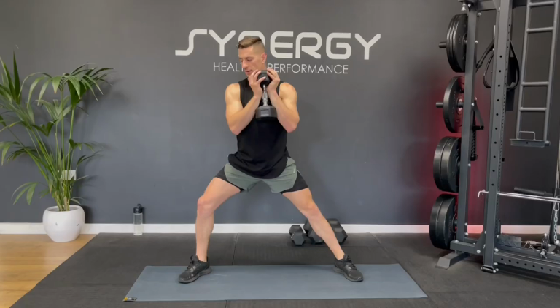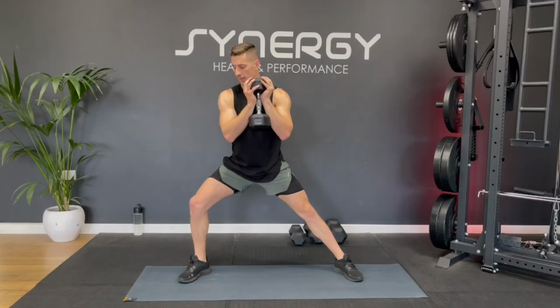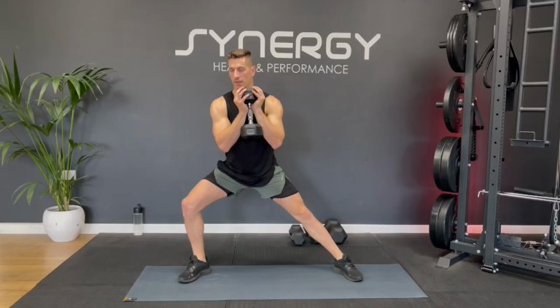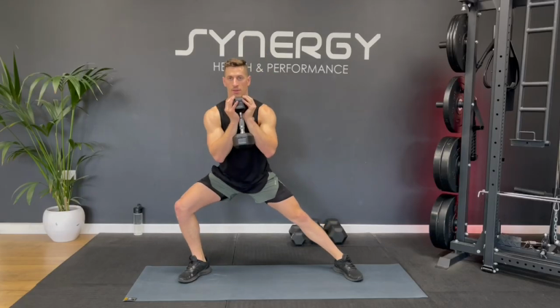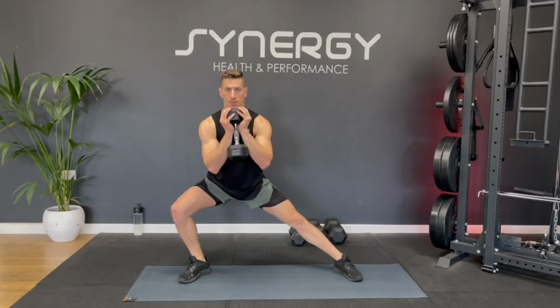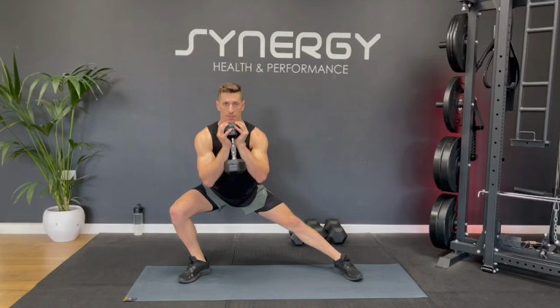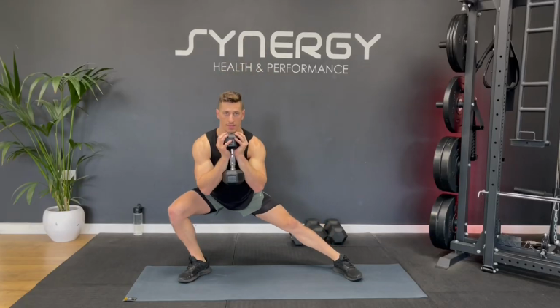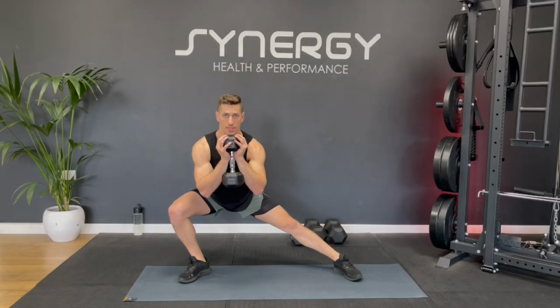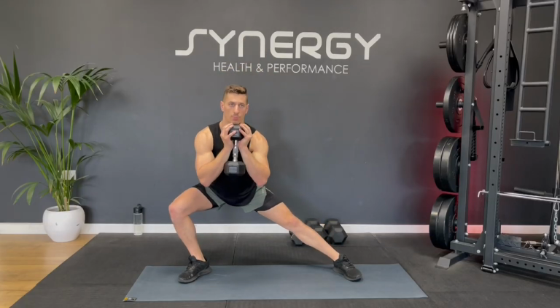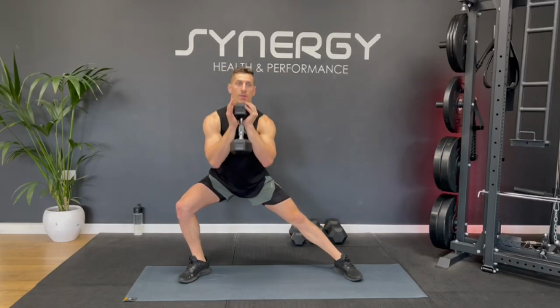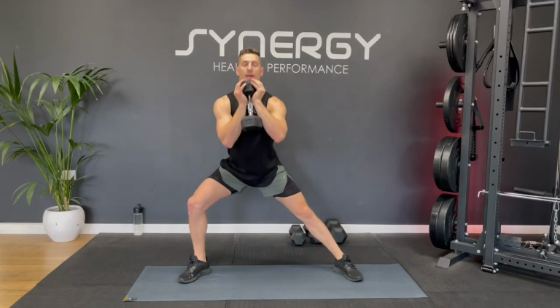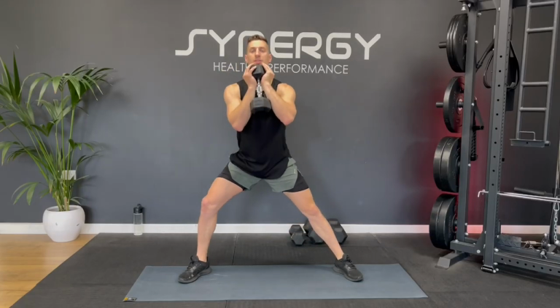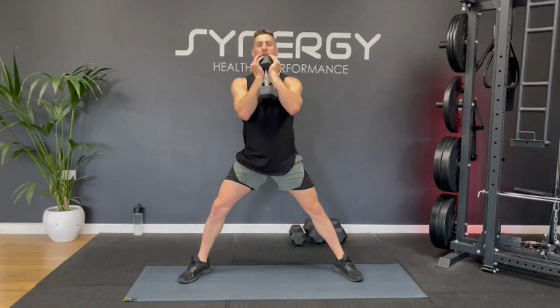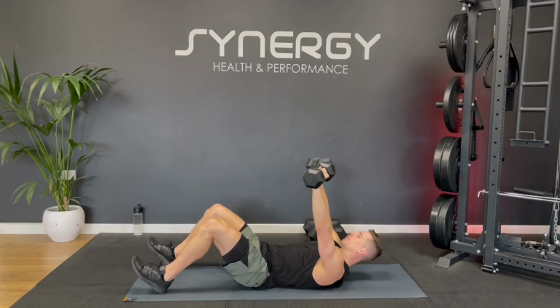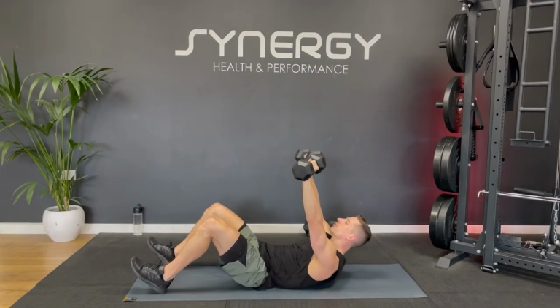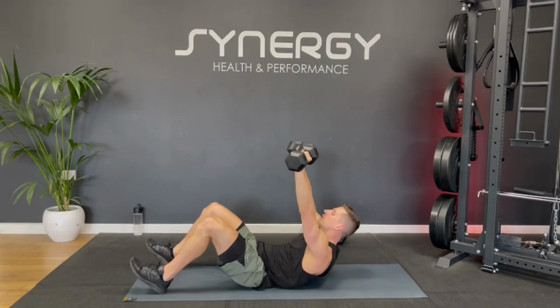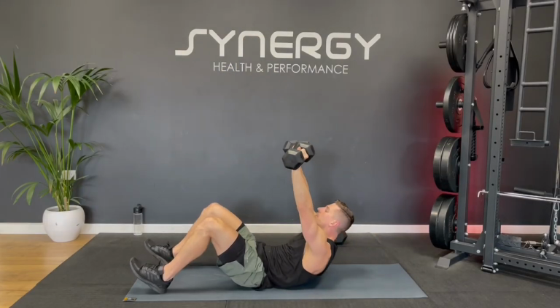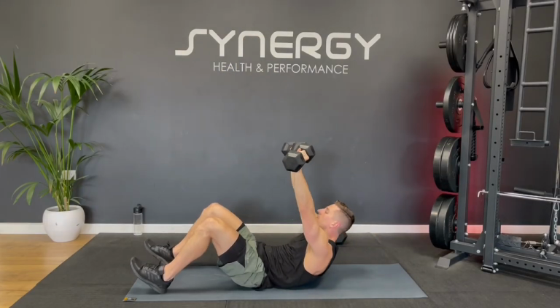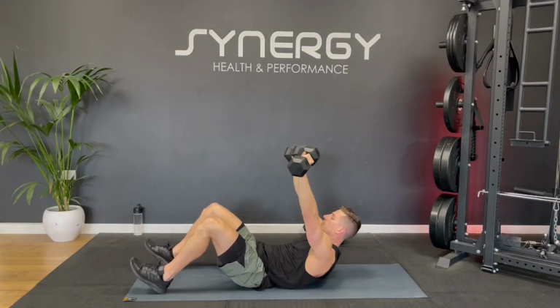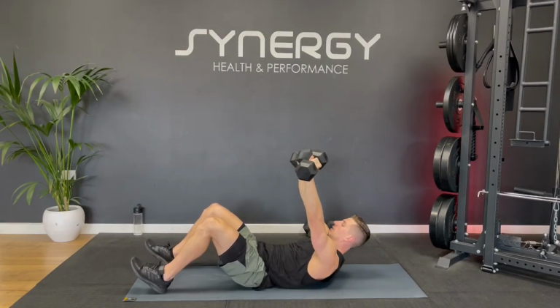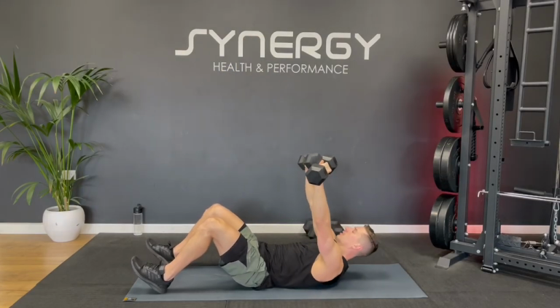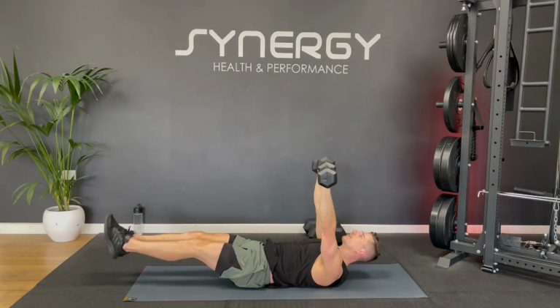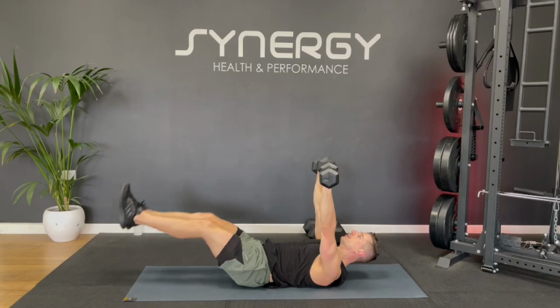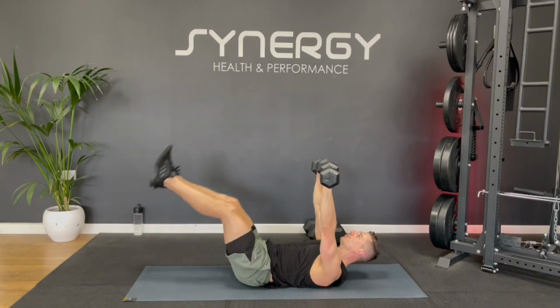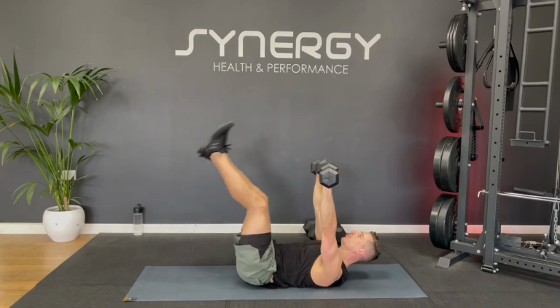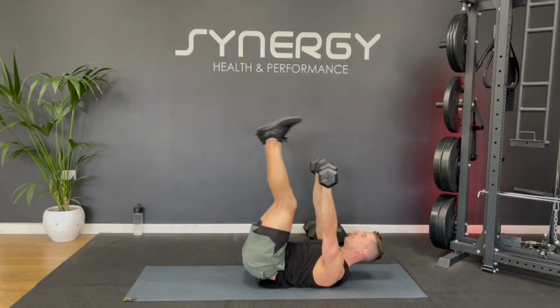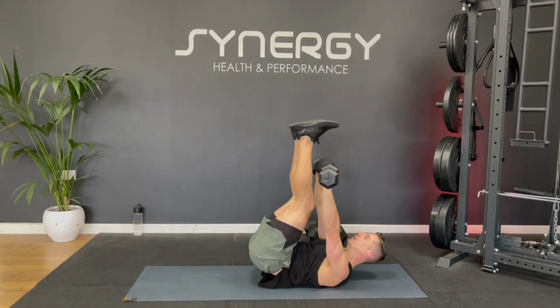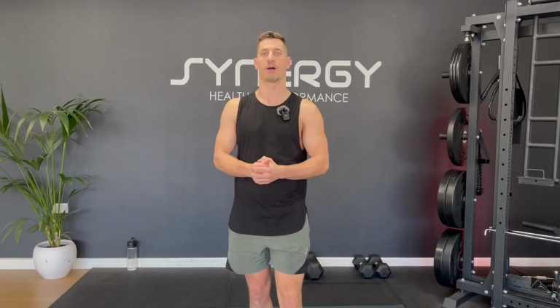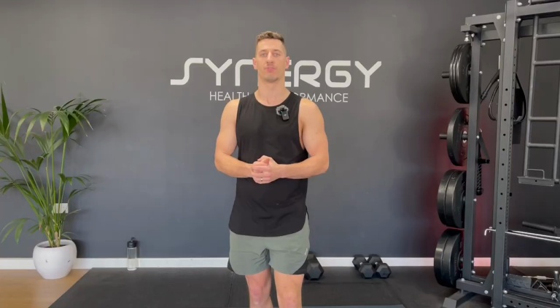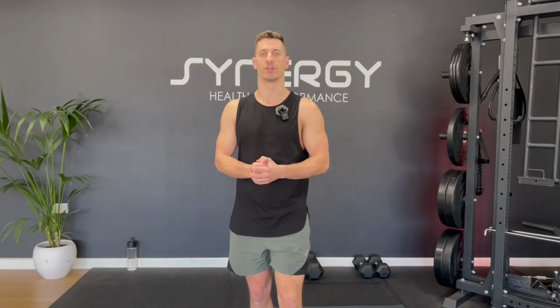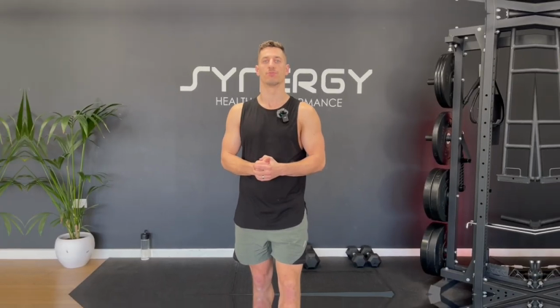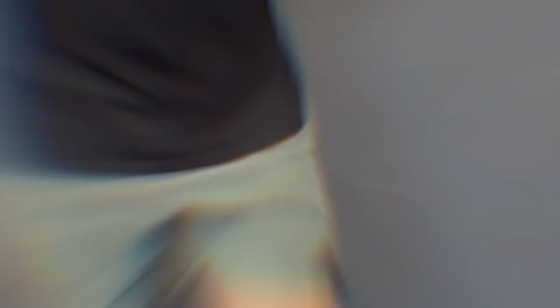There's a warm-up linked in the description below if you want to do that, or you could just go a little bit lighter for that first round.